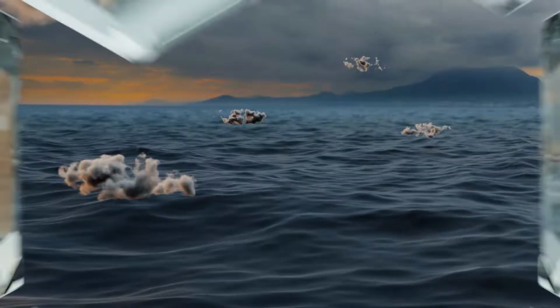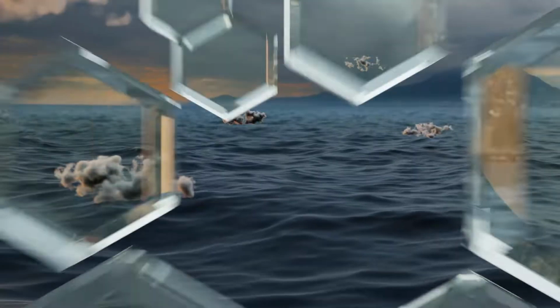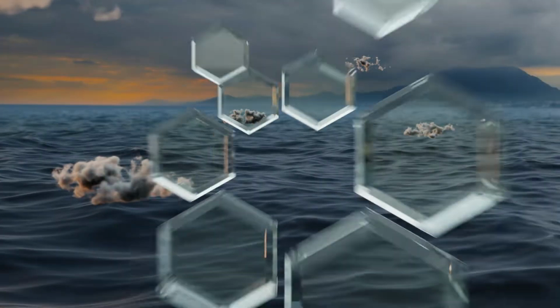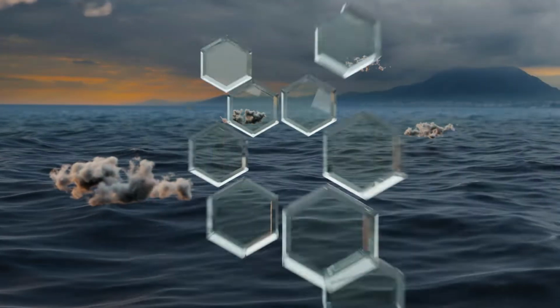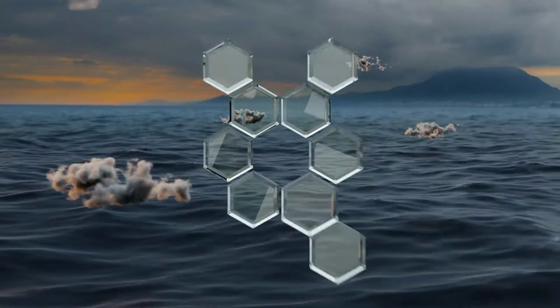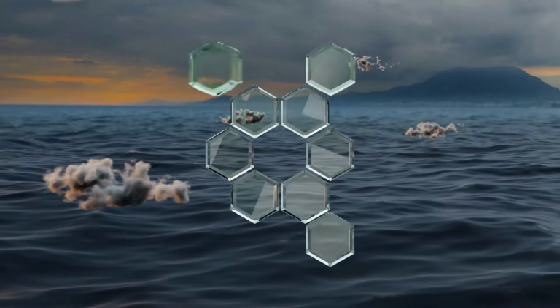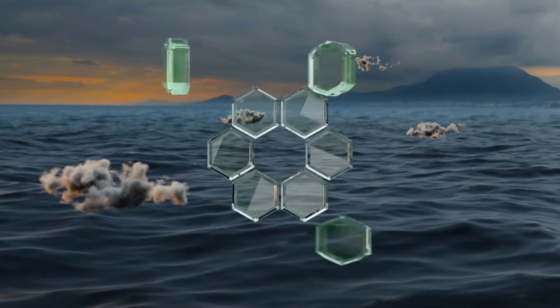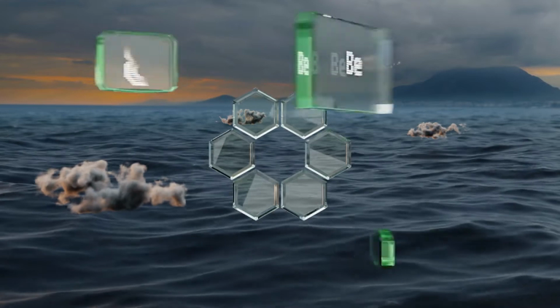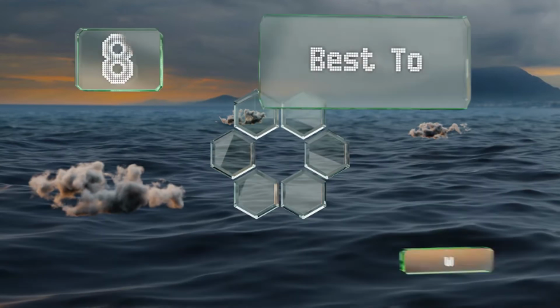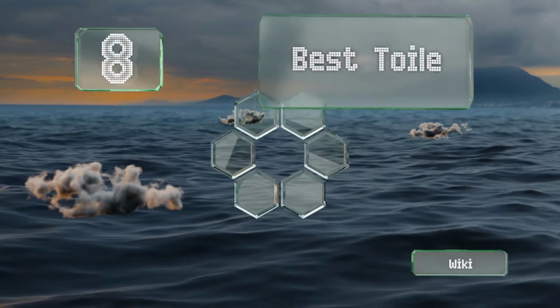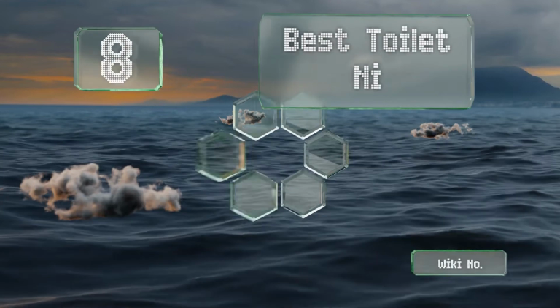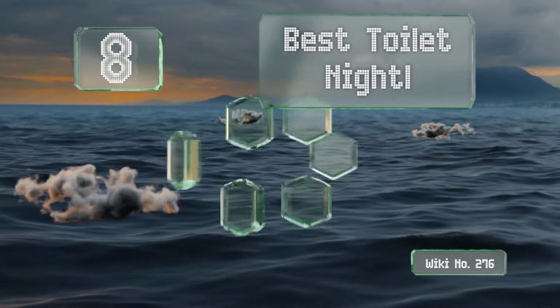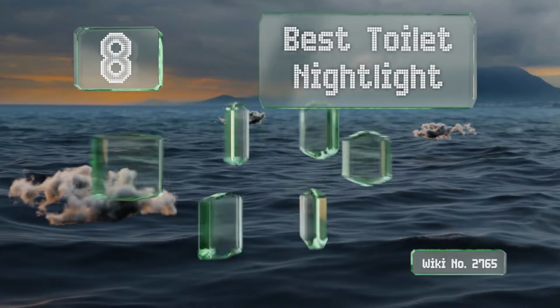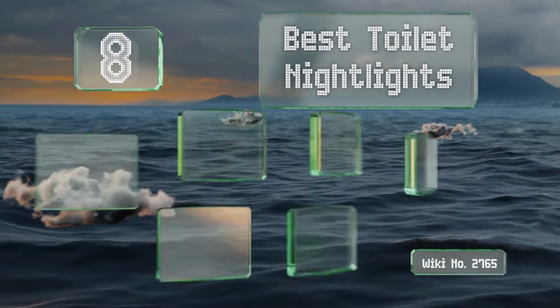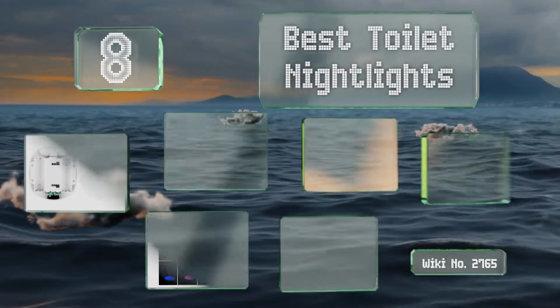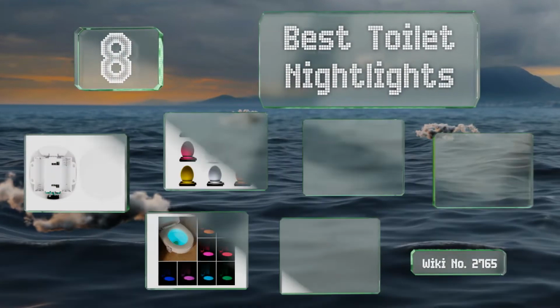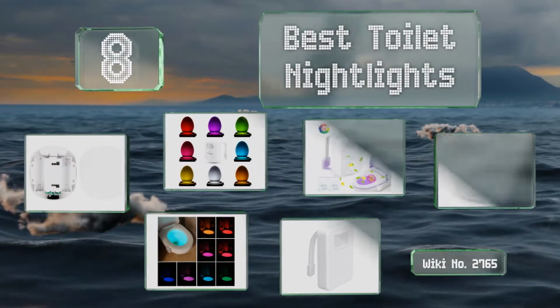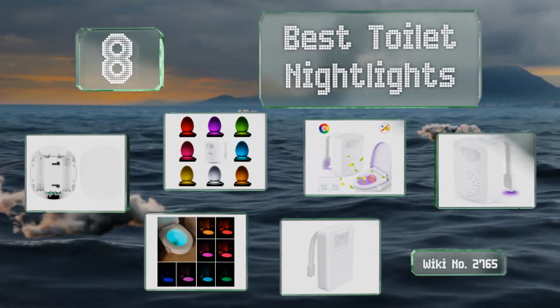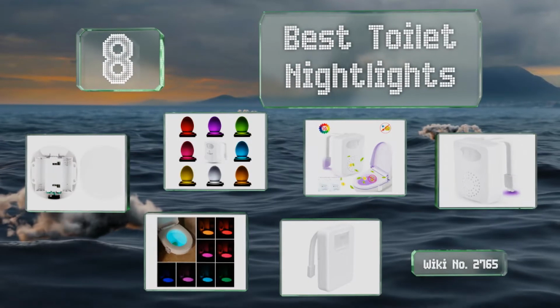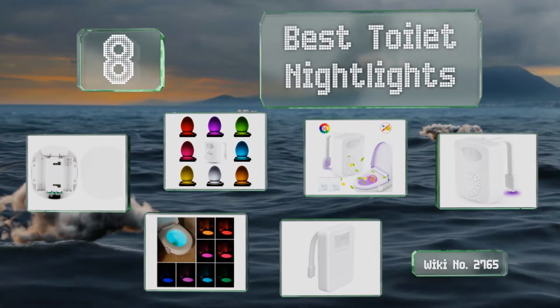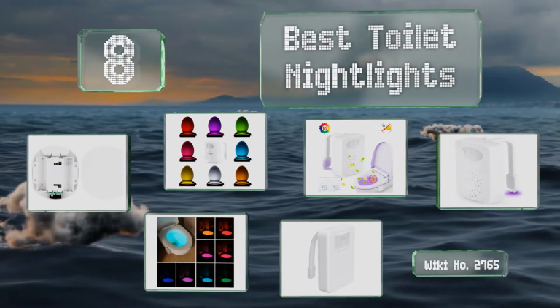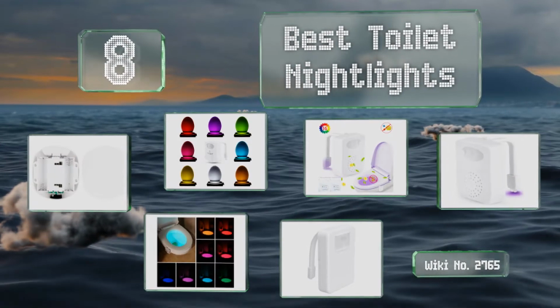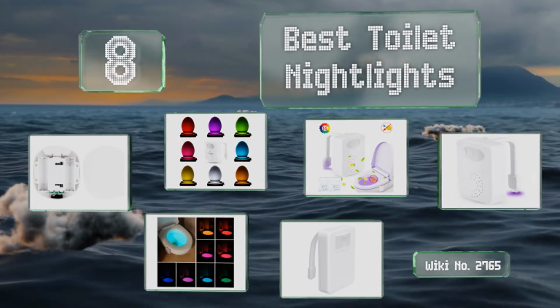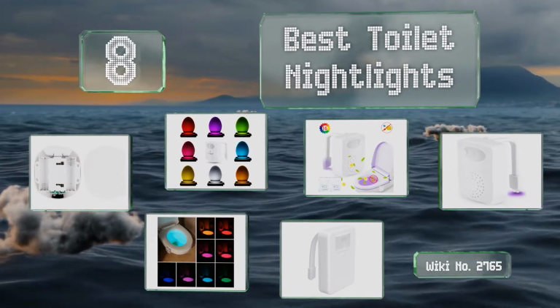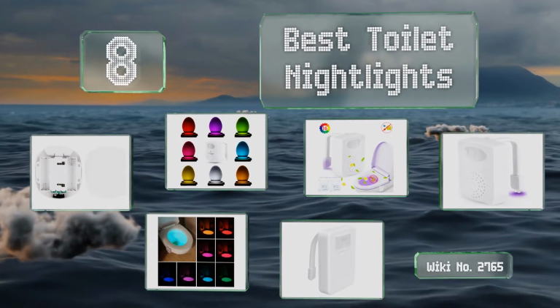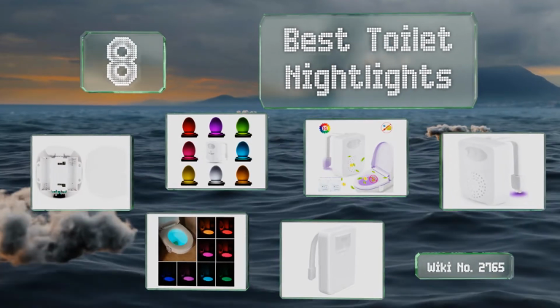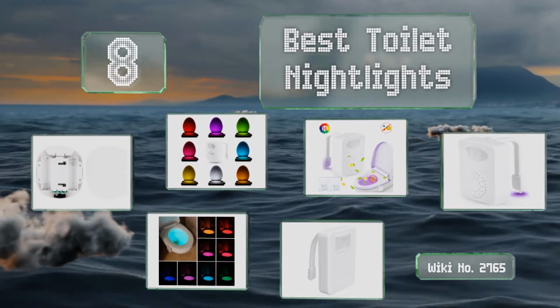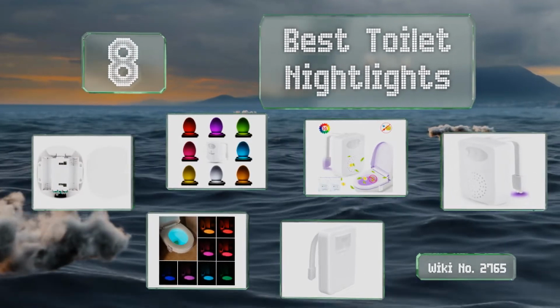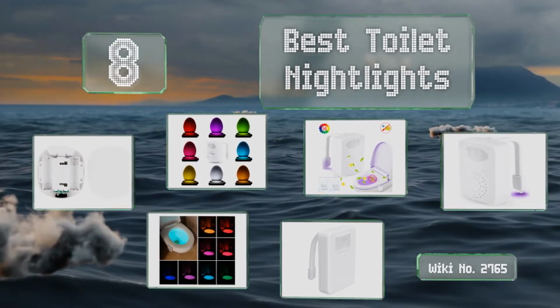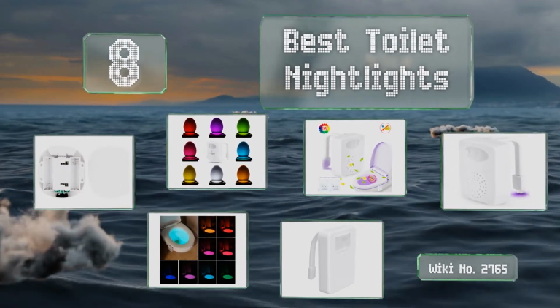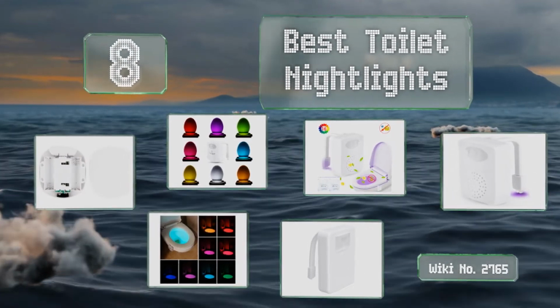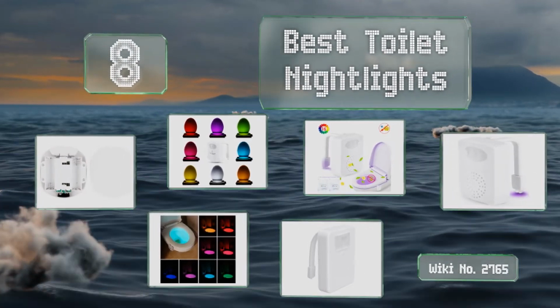Easy Vid presents the eight best toilet night lights. Let's get started with the list.